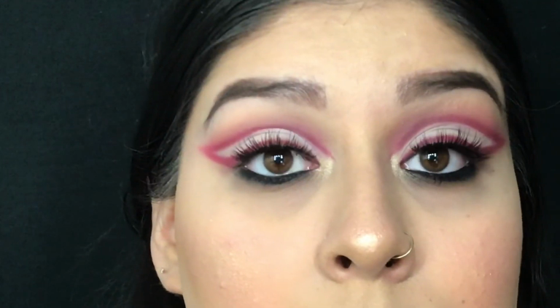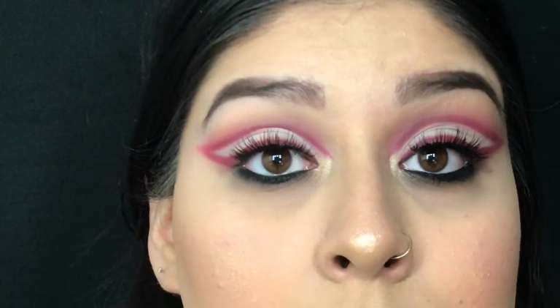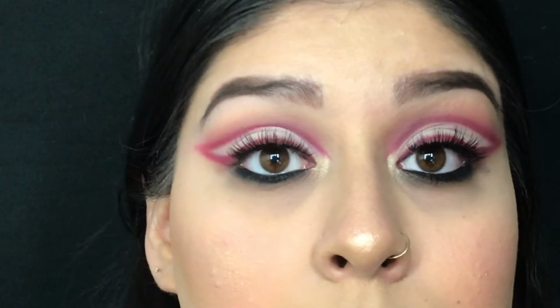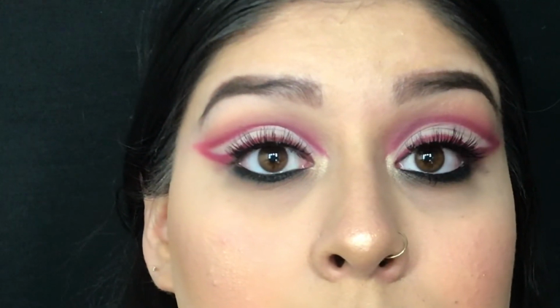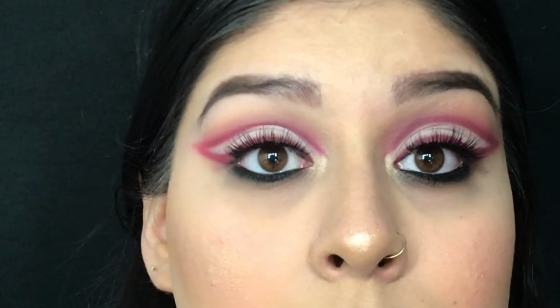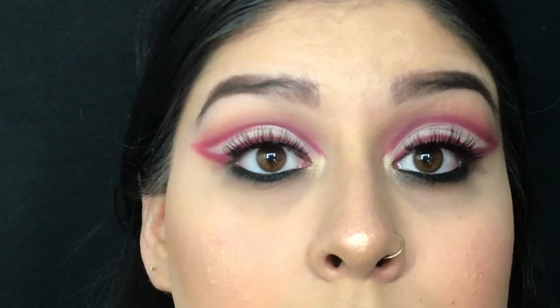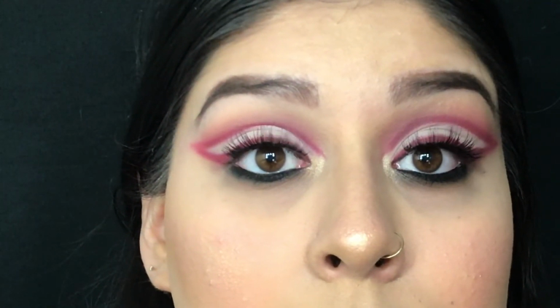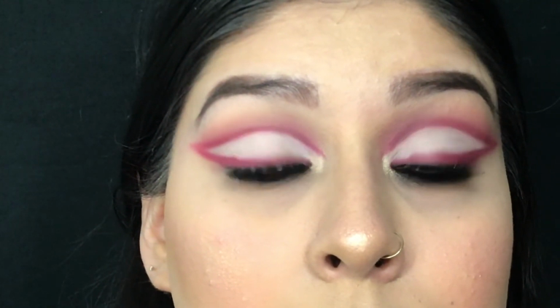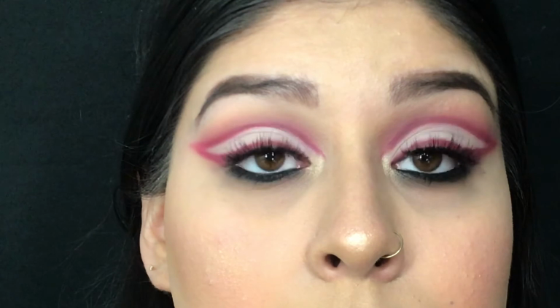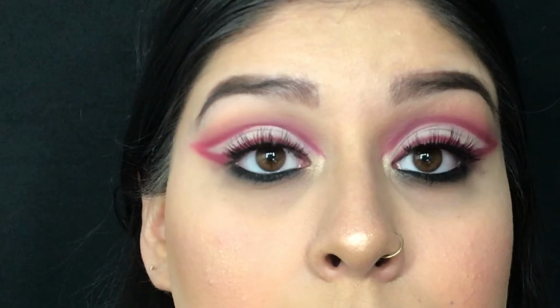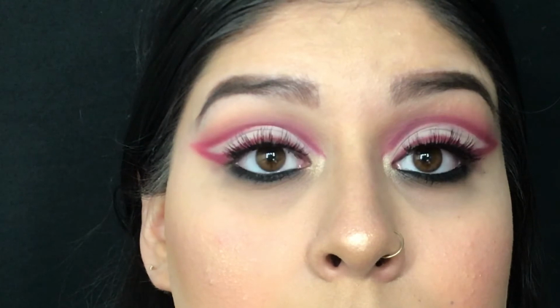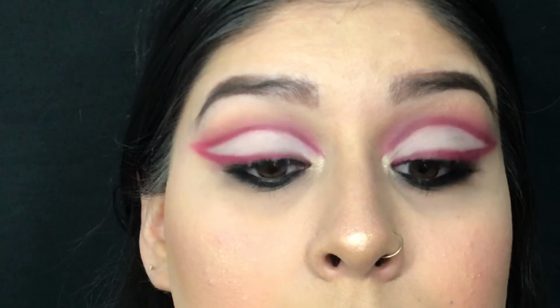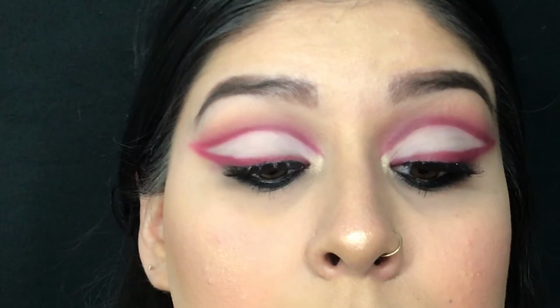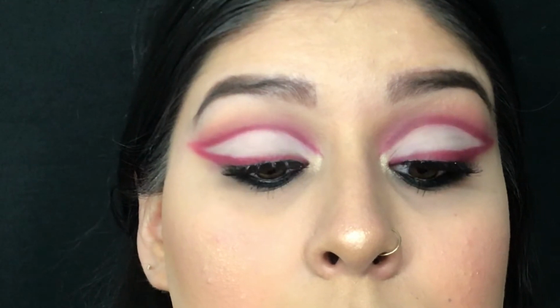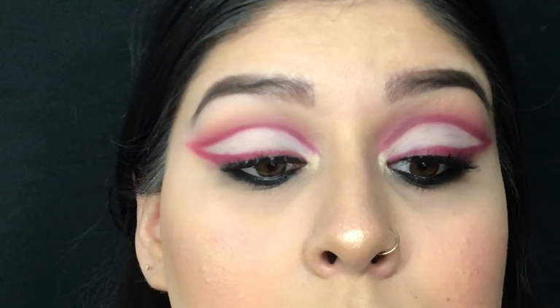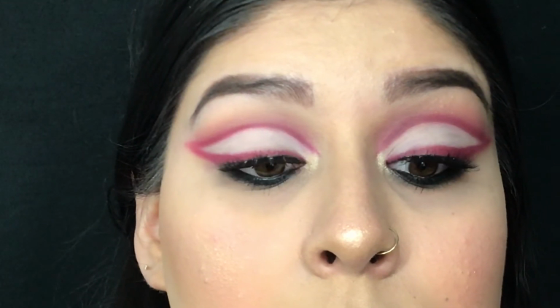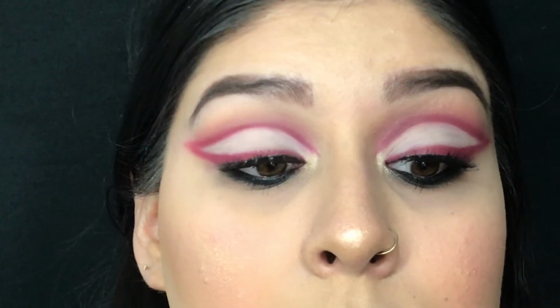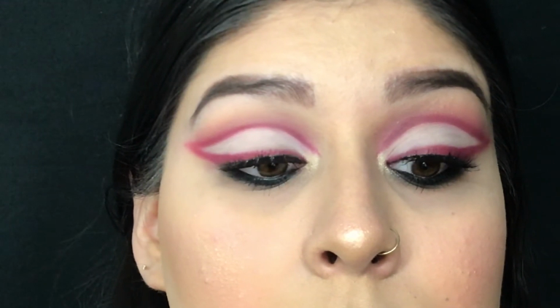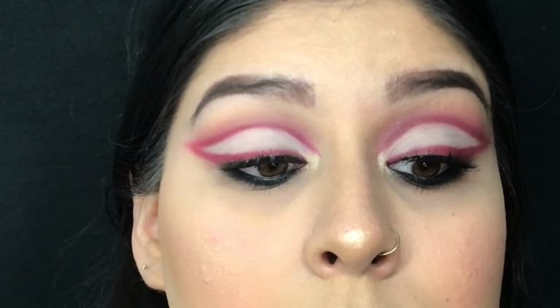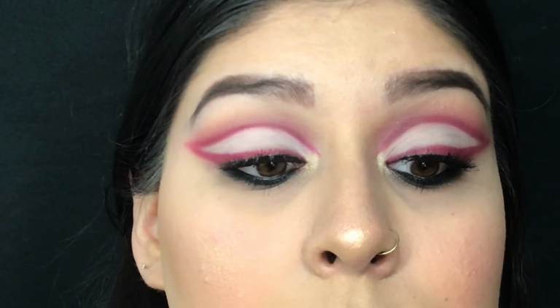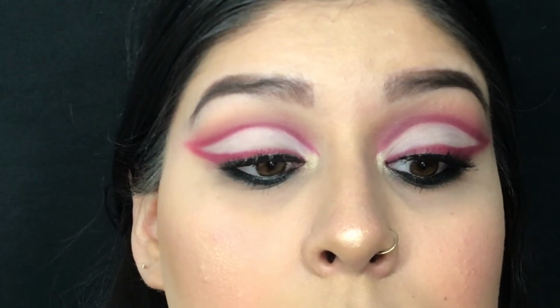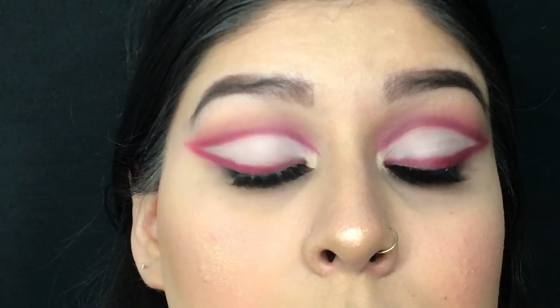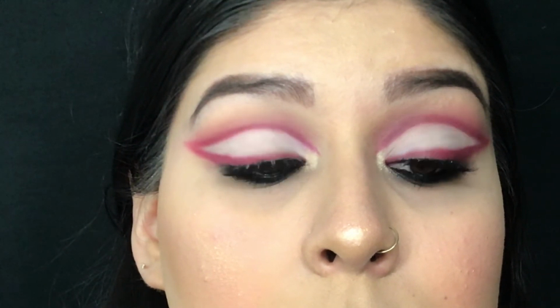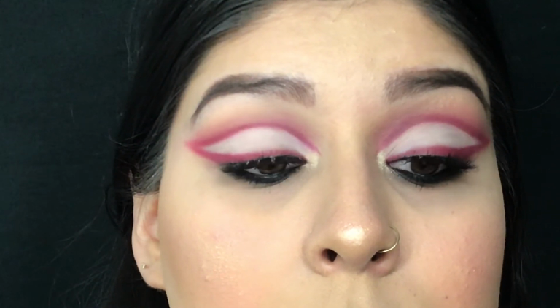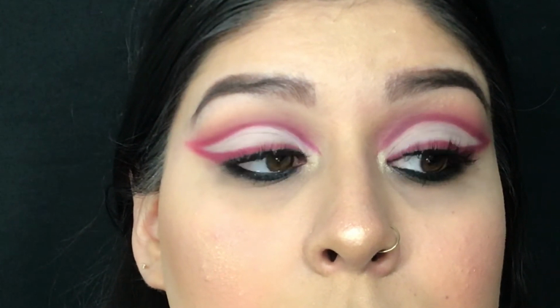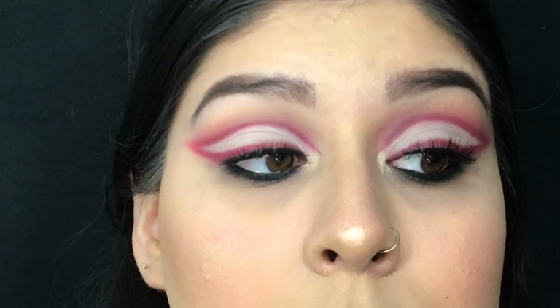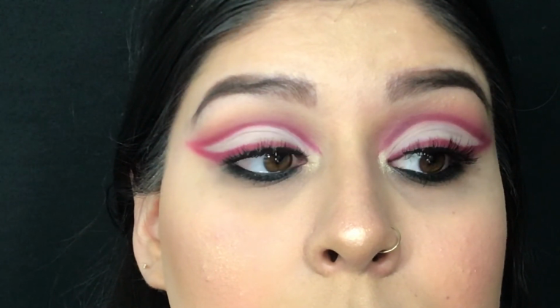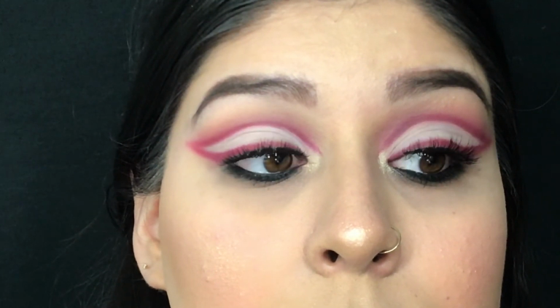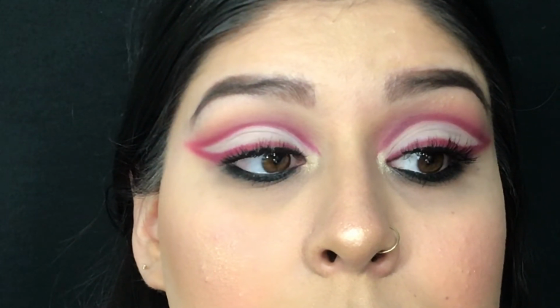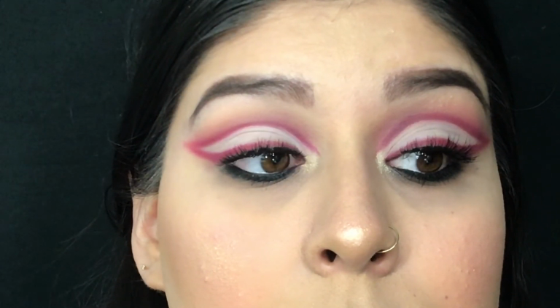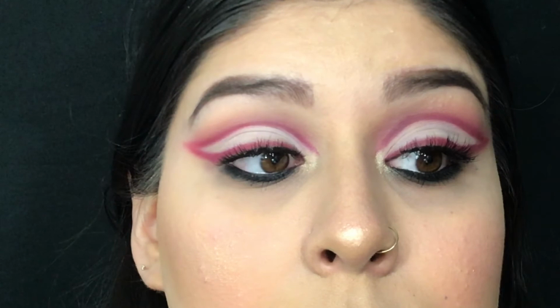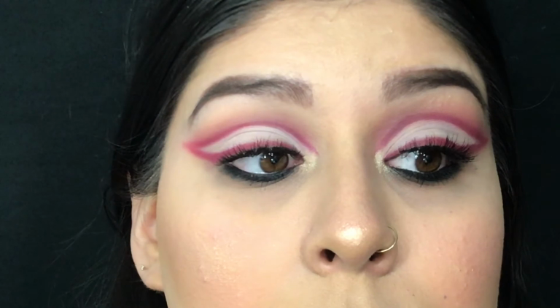And this right here is our final look — this graphic liner look that's perfect for Valentine's Day if you want to be a little extra.